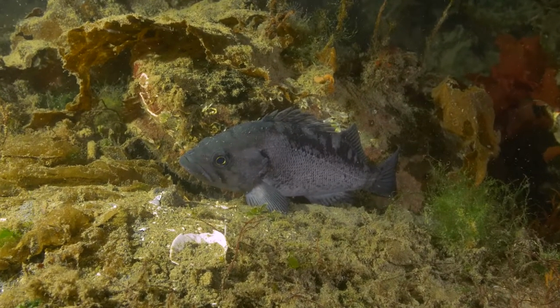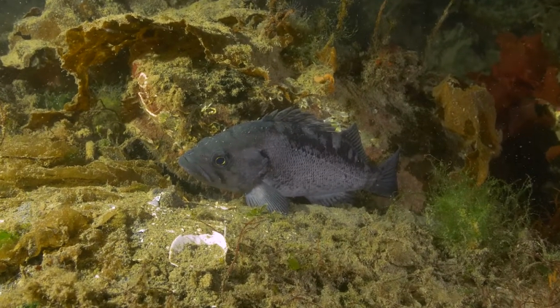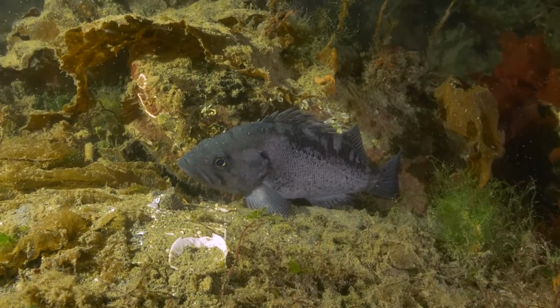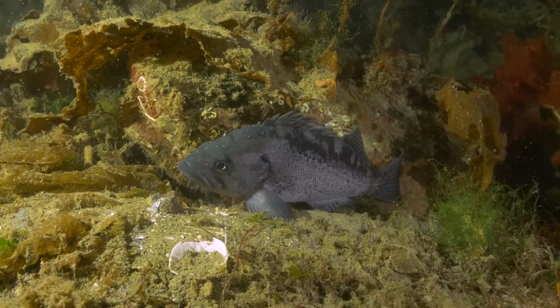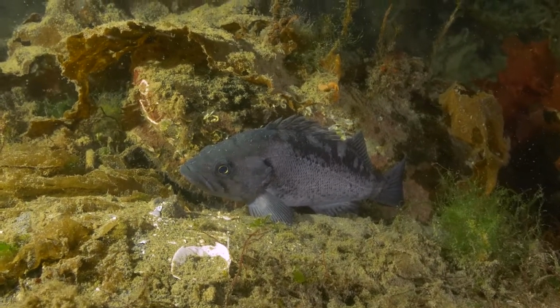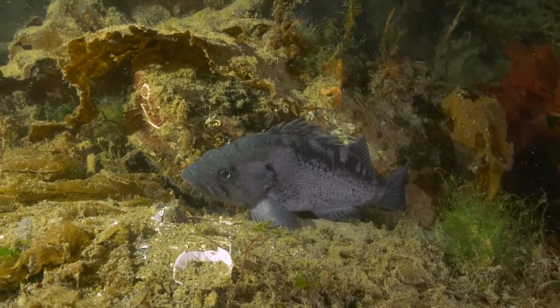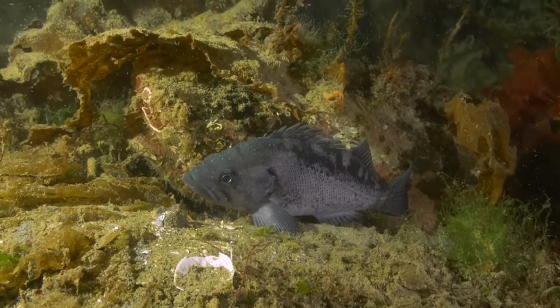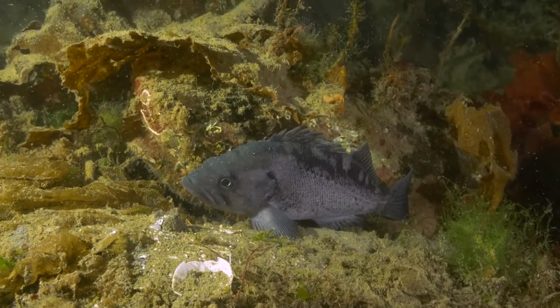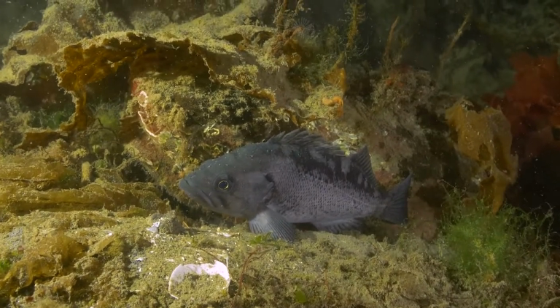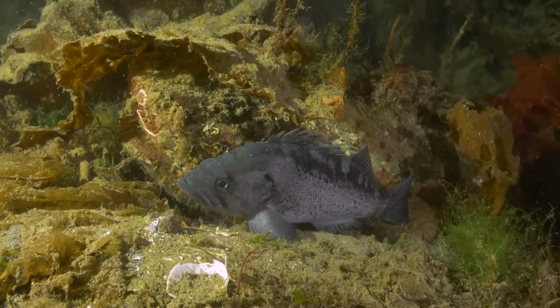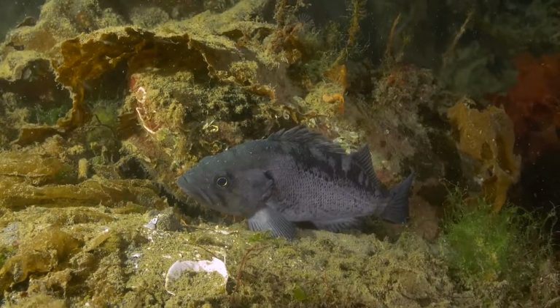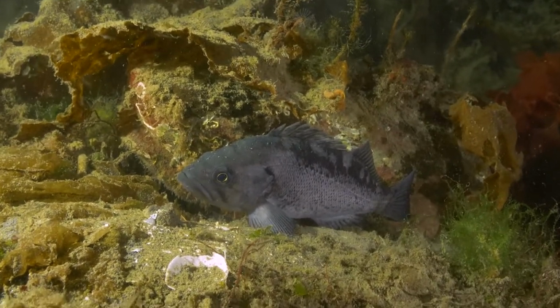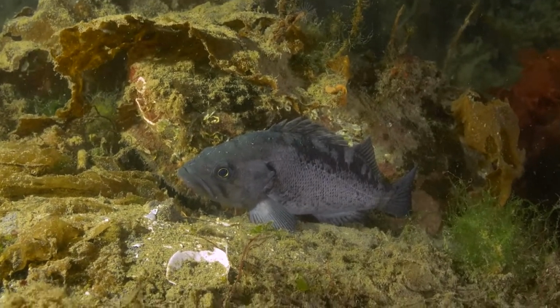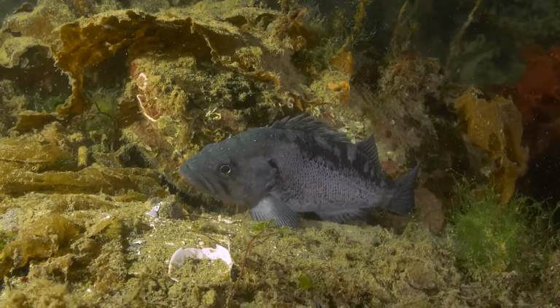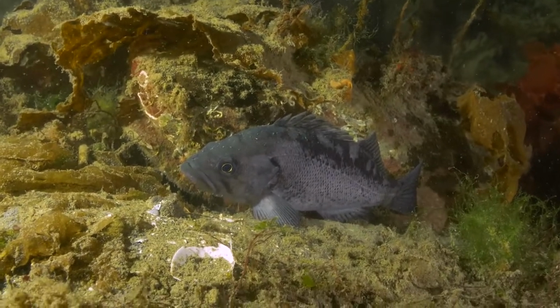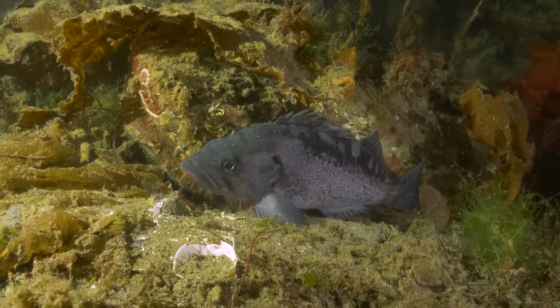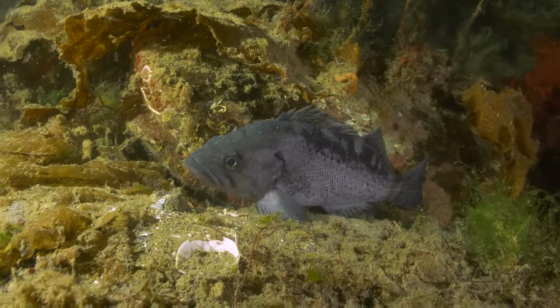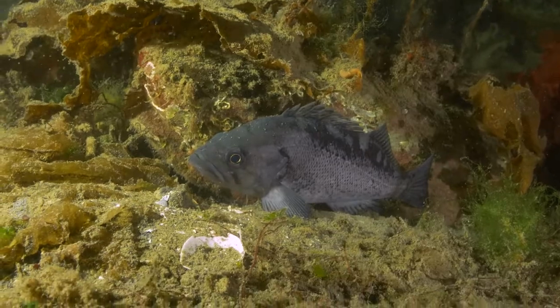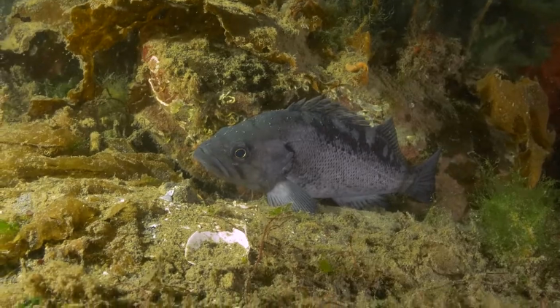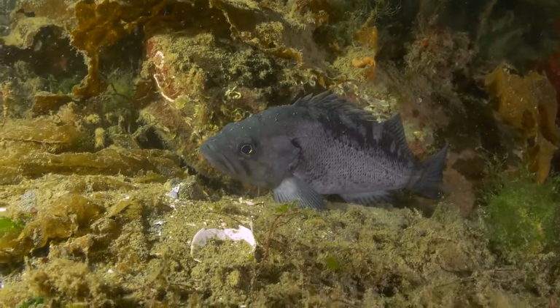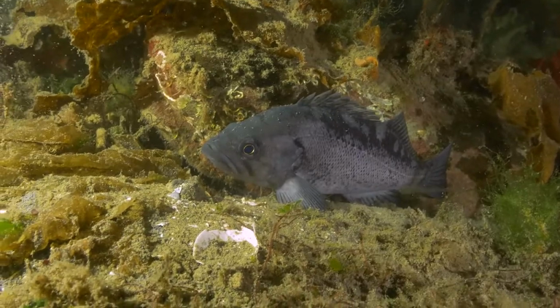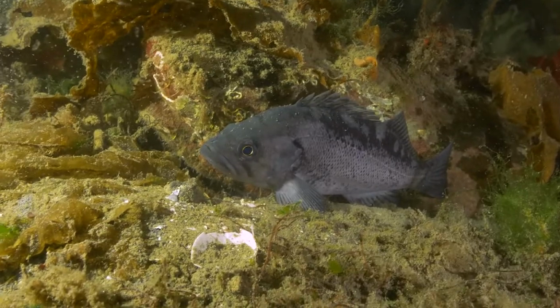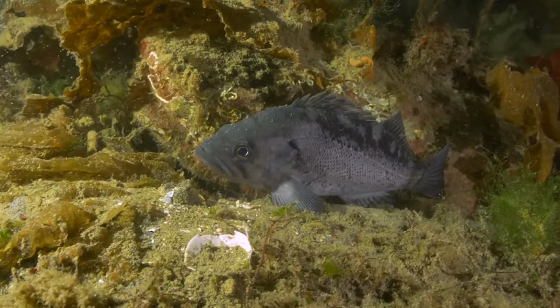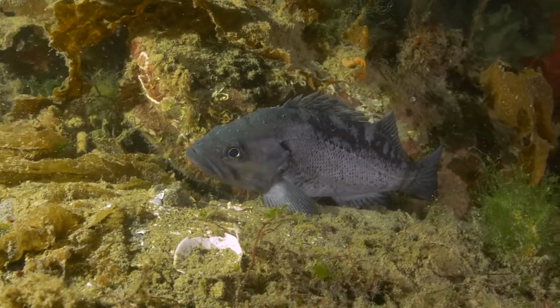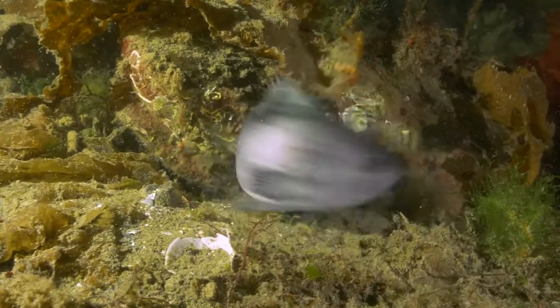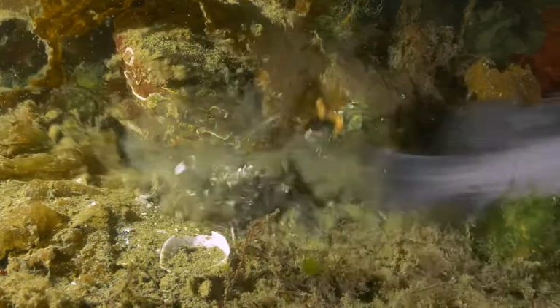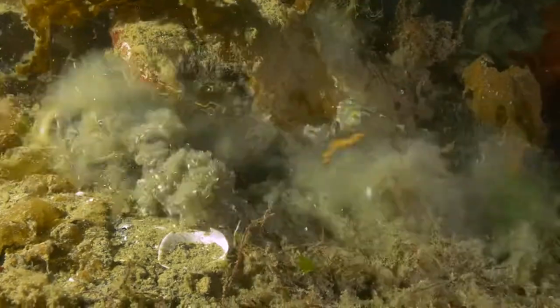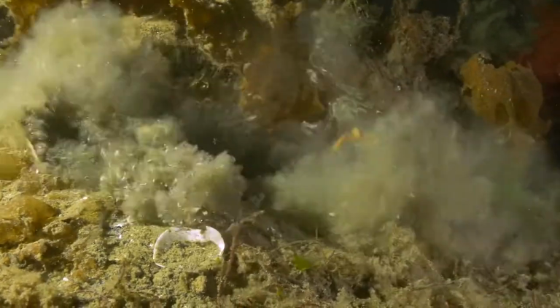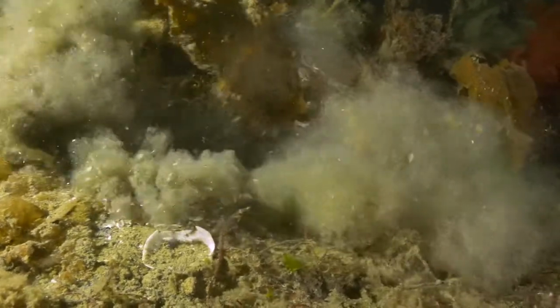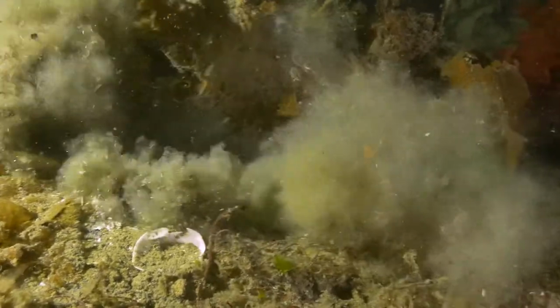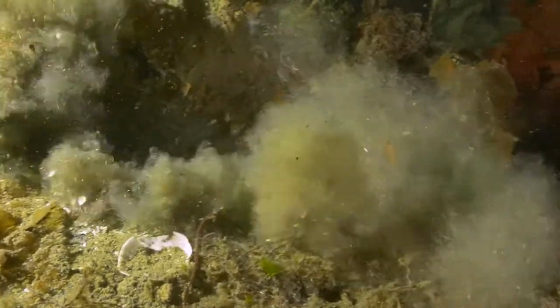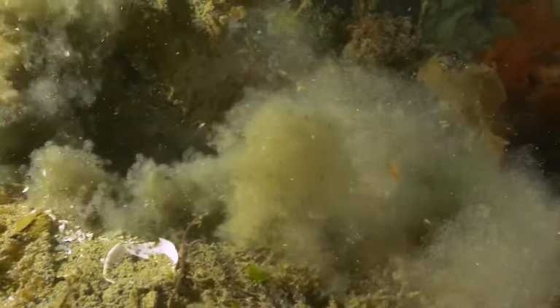However, they're light sleepers. This one is startled awake by a shrimp touching its nose.